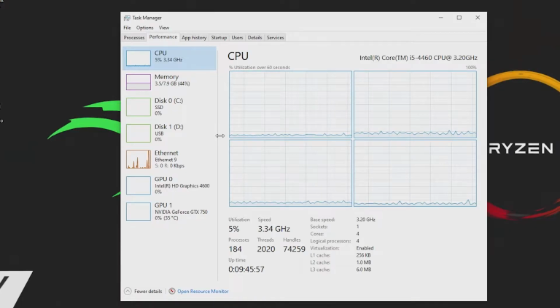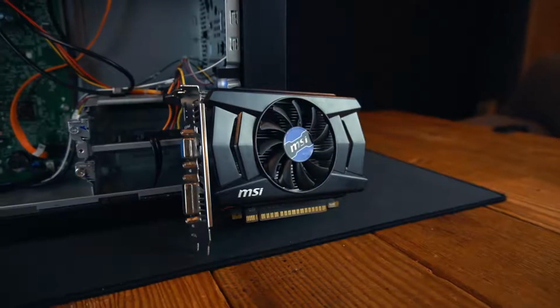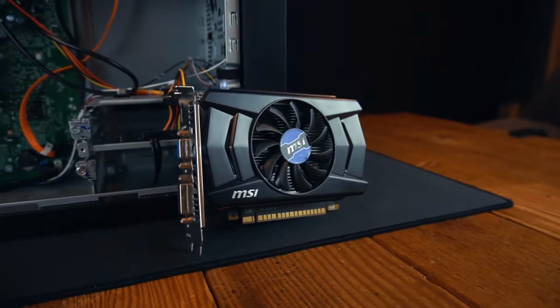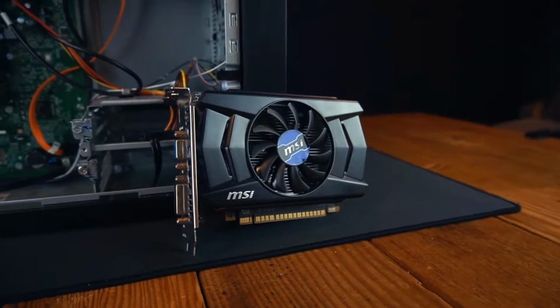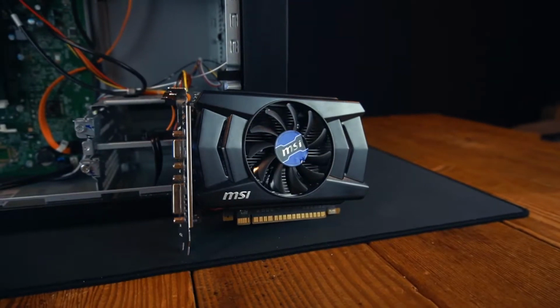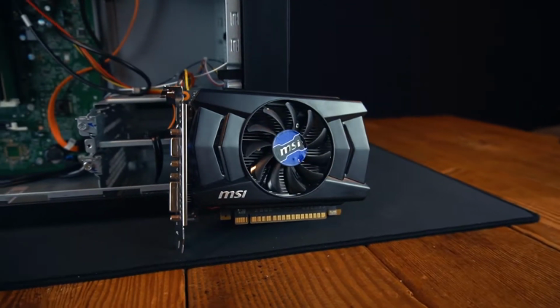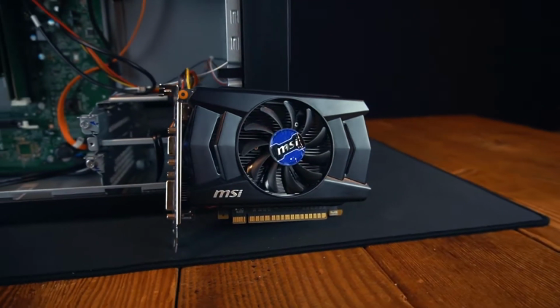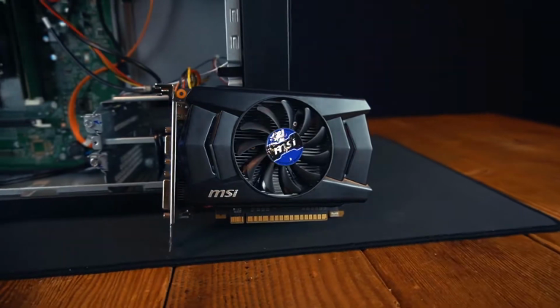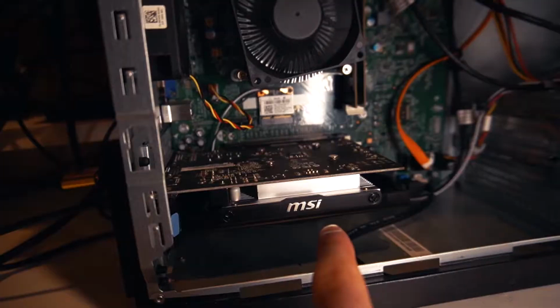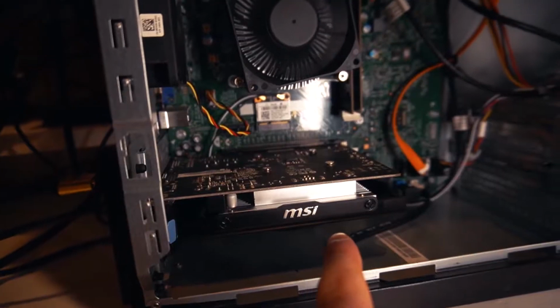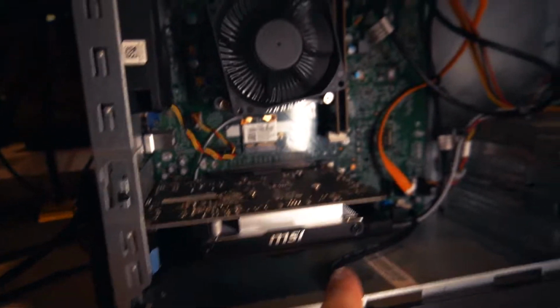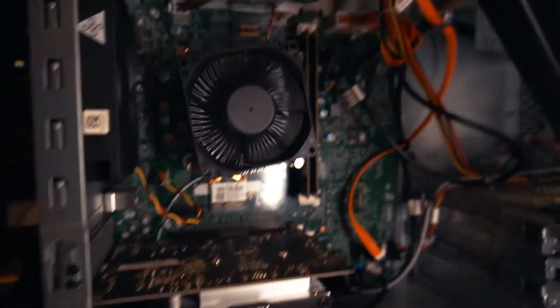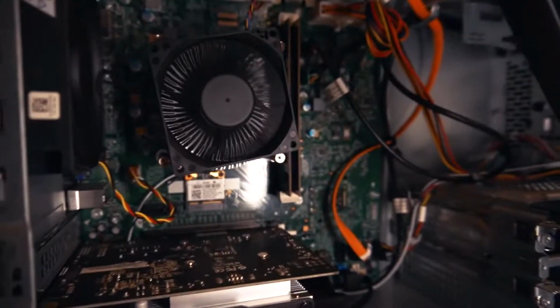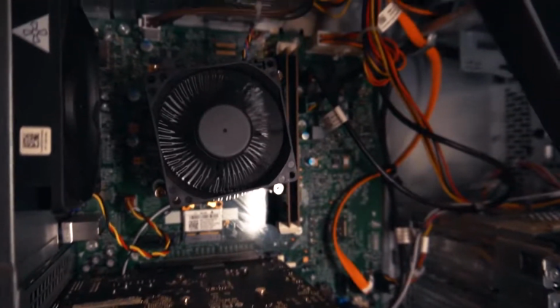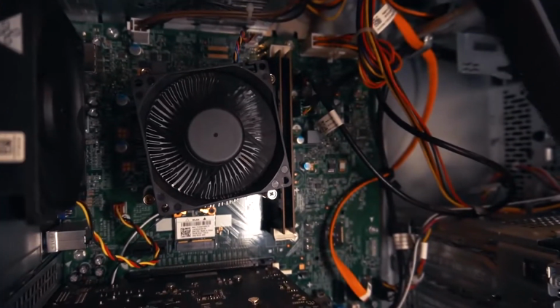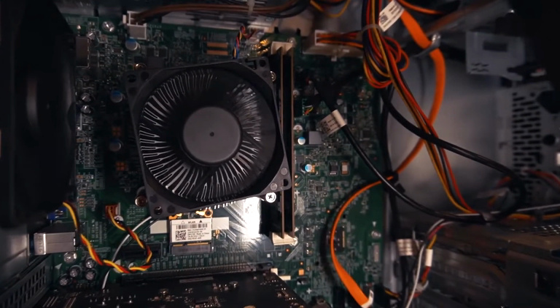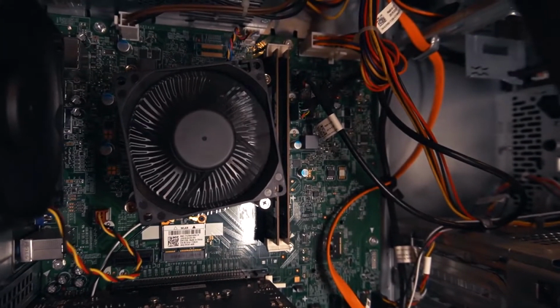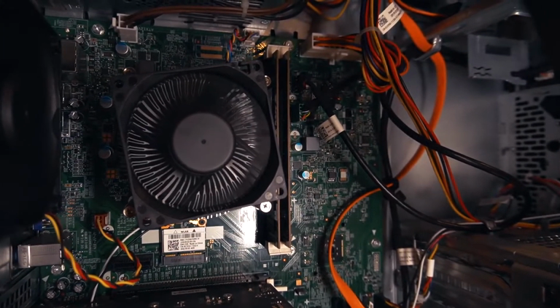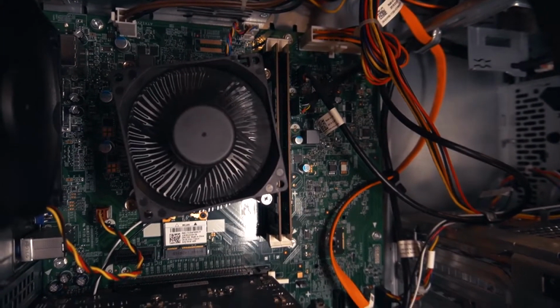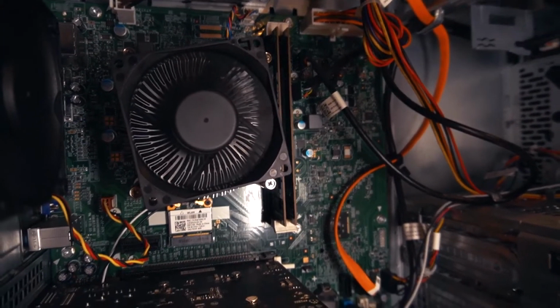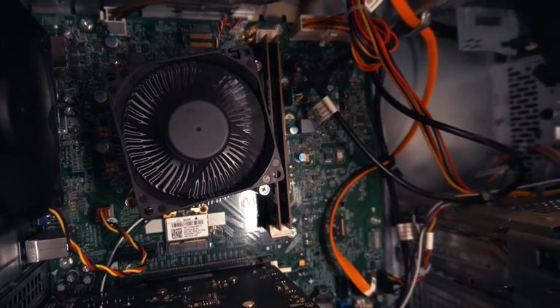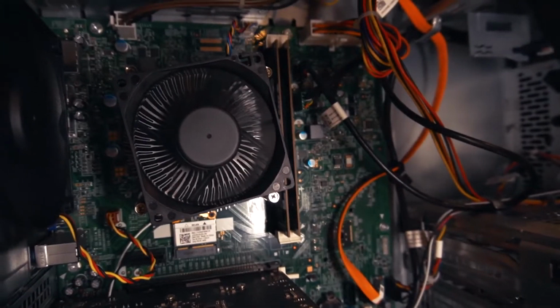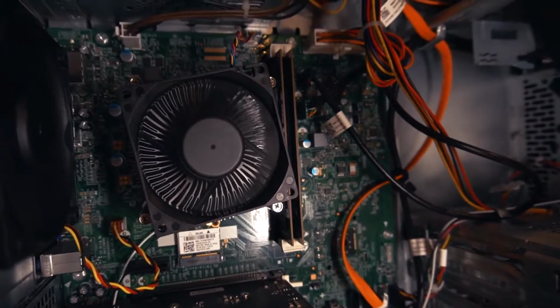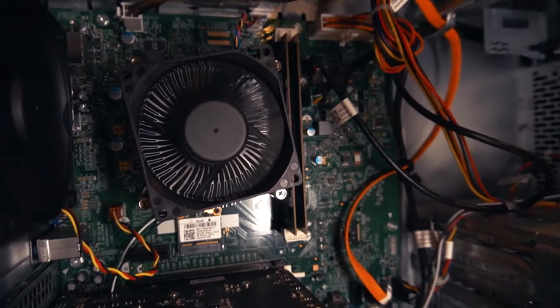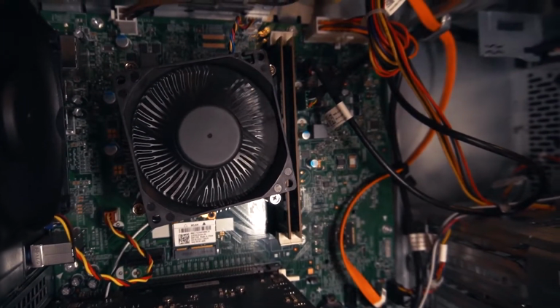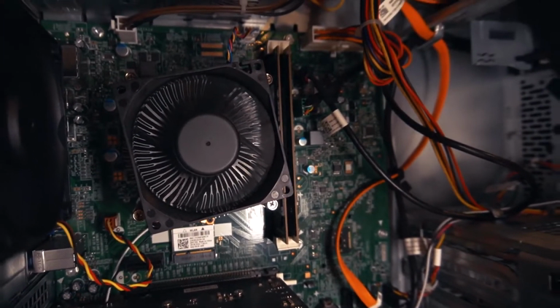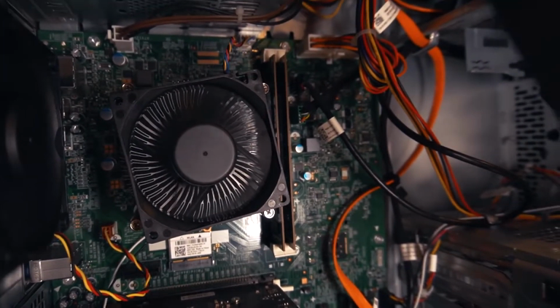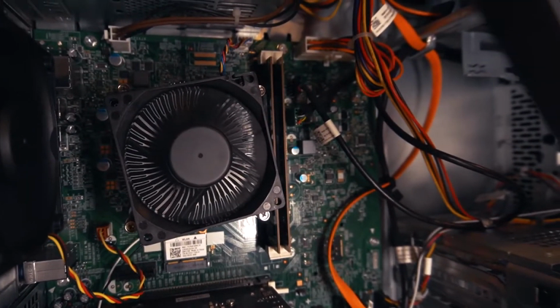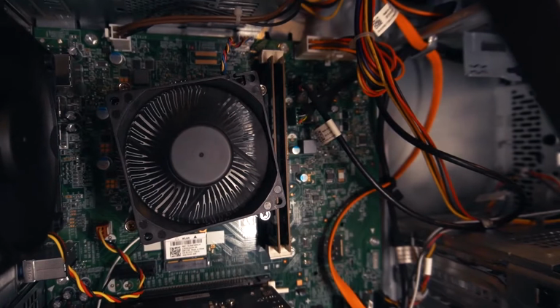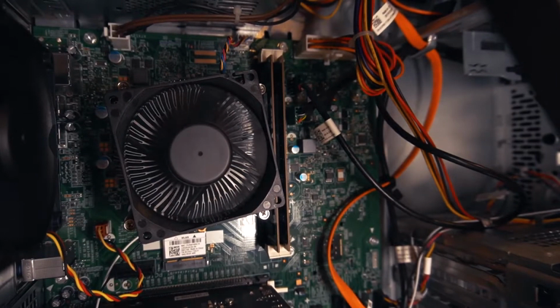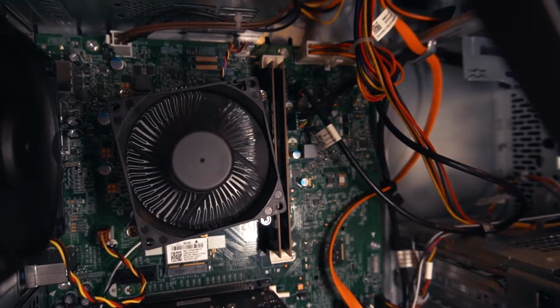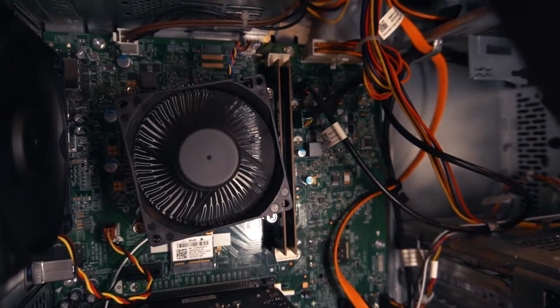Here is our GTX 750, which we're going to be overclocking. If we take a look at that RAM, RAM is something that we could upgrade, but I don't have any extra.